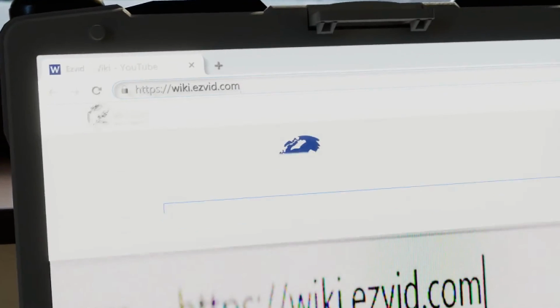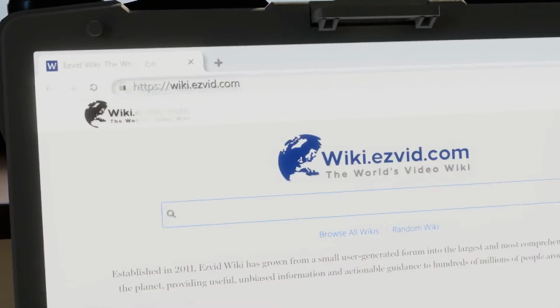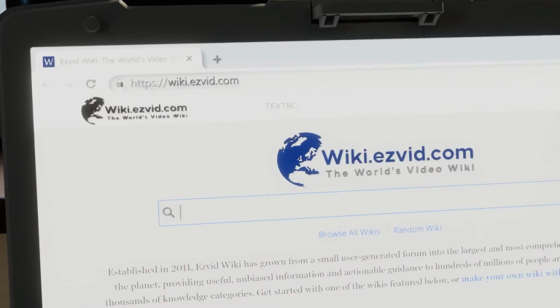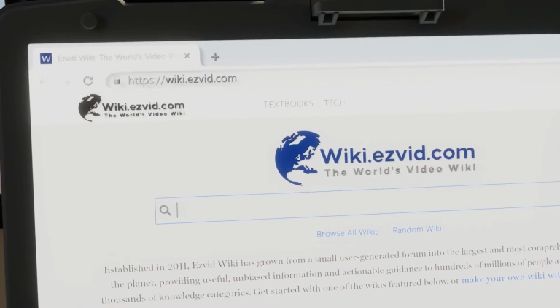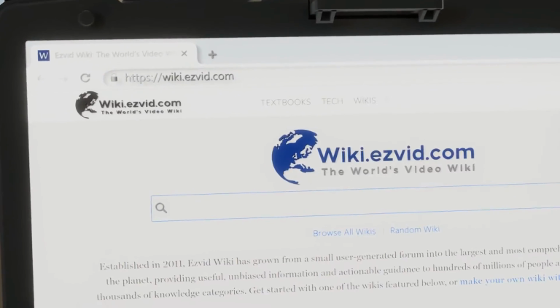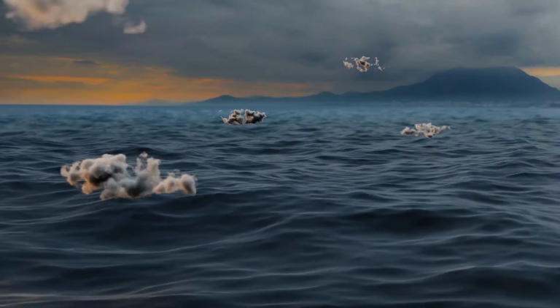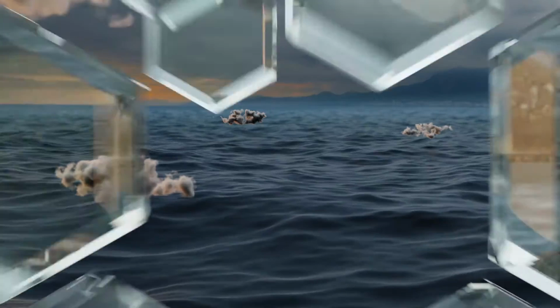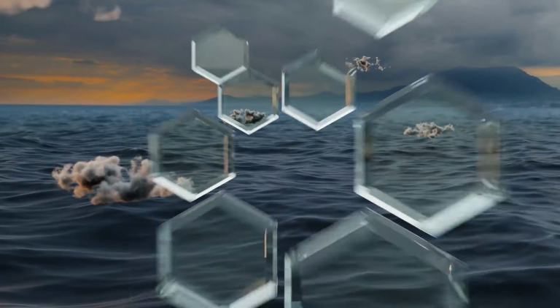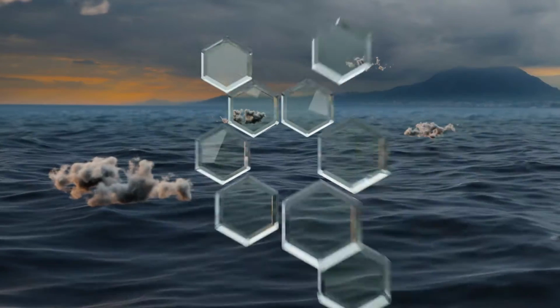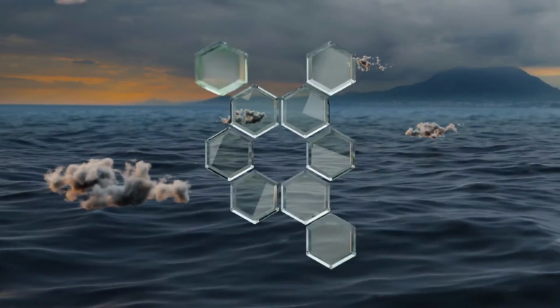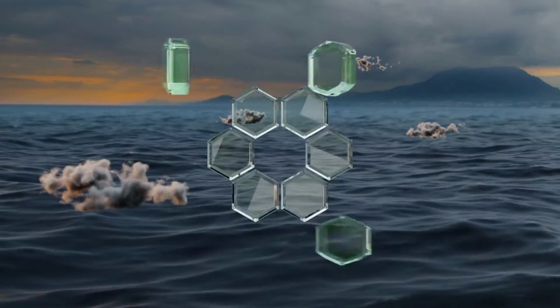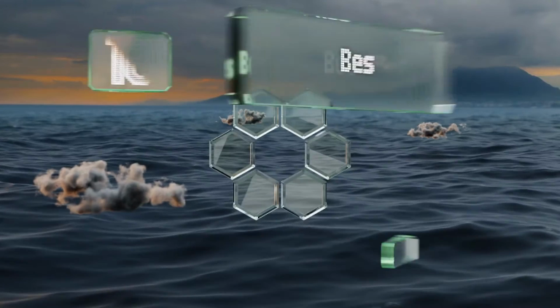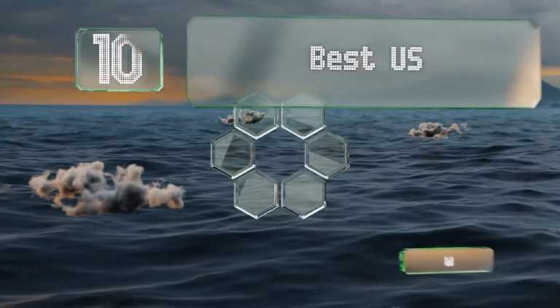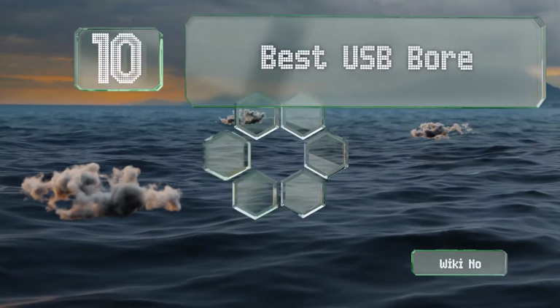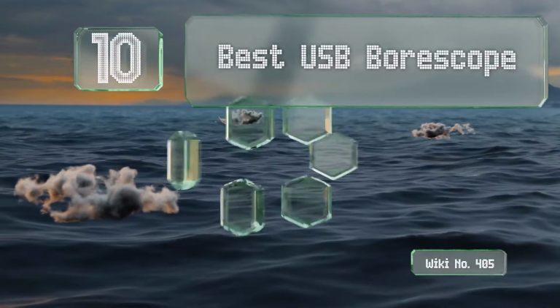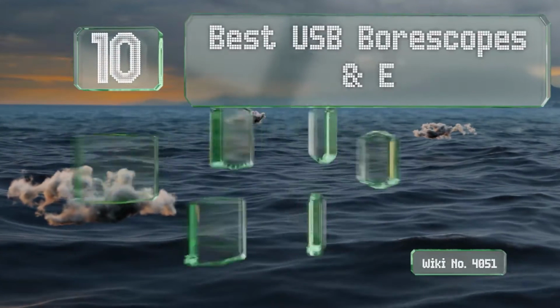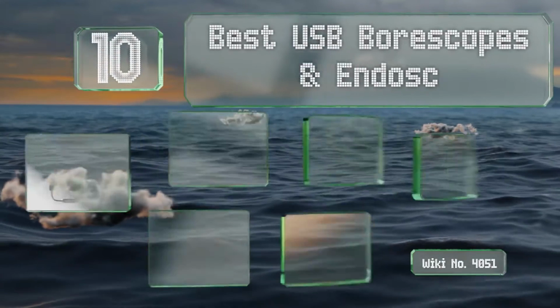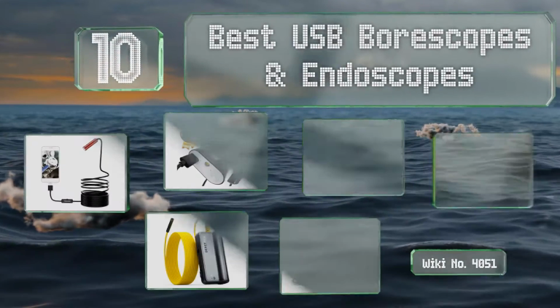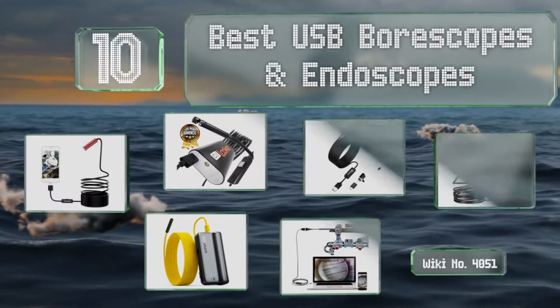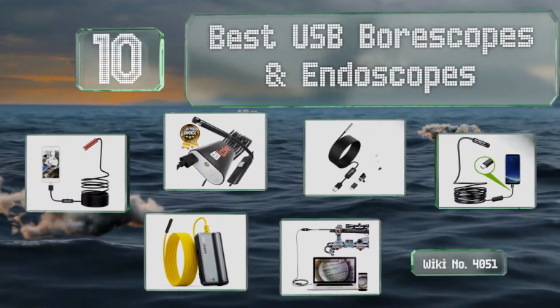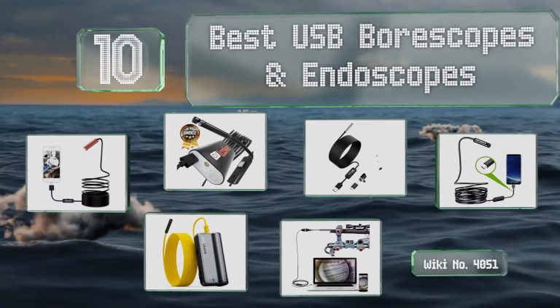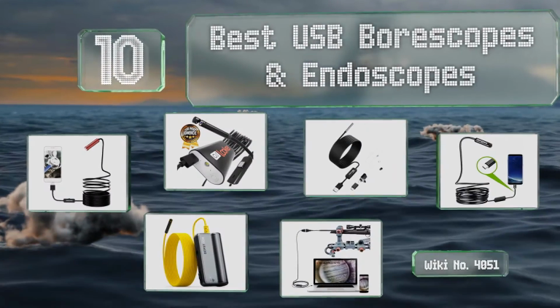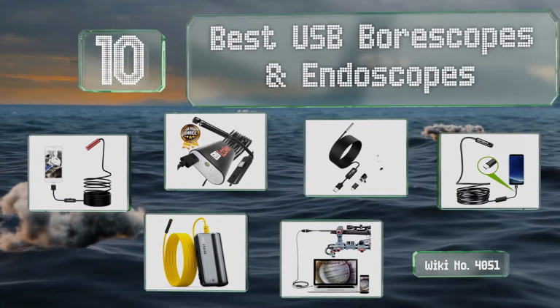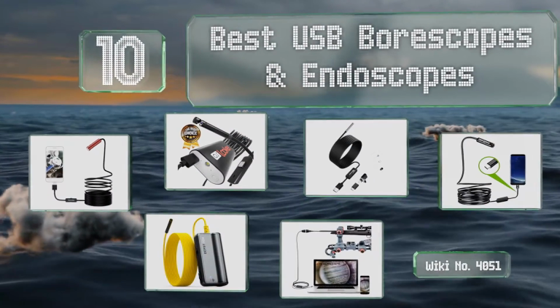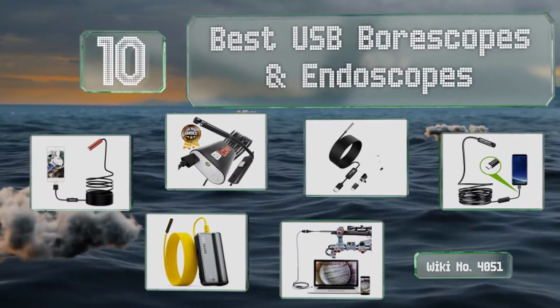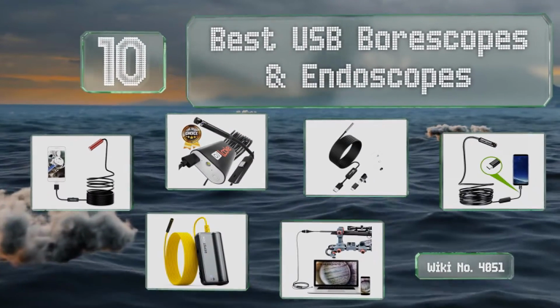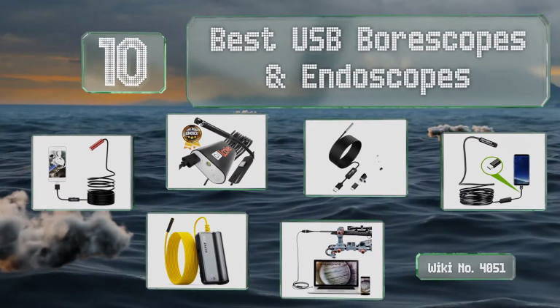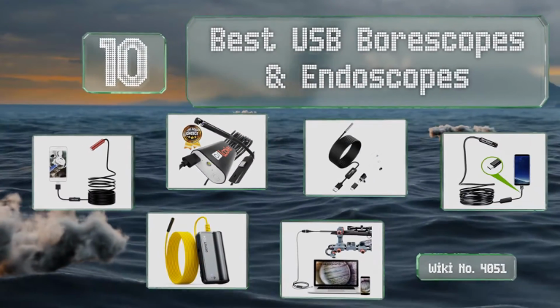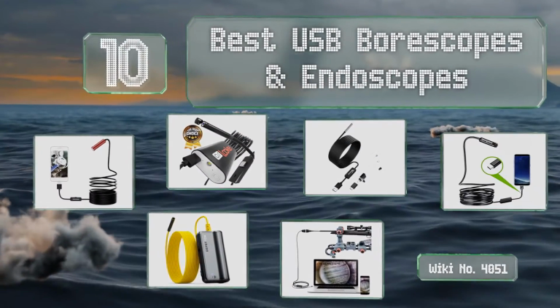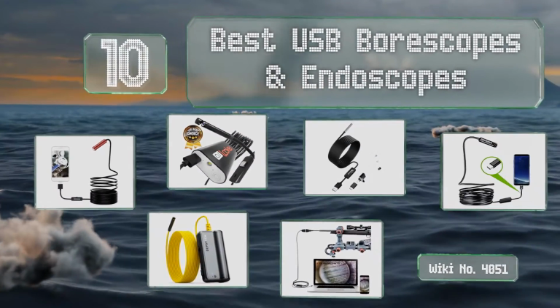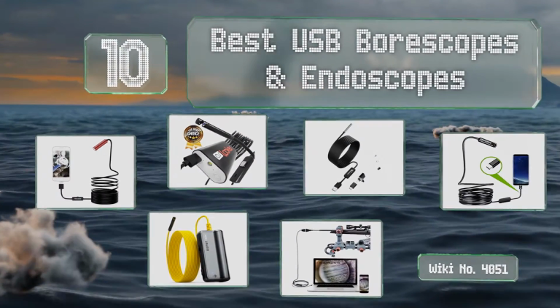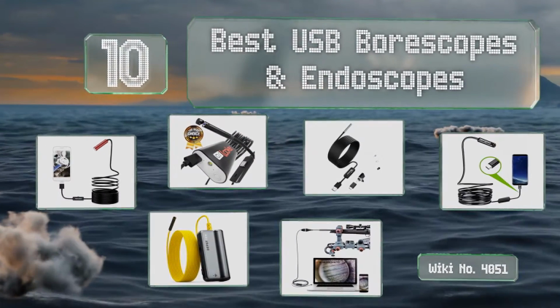EasyVid presents the 10 best USB bore scopes and endoscopes. Let's get started with the list.